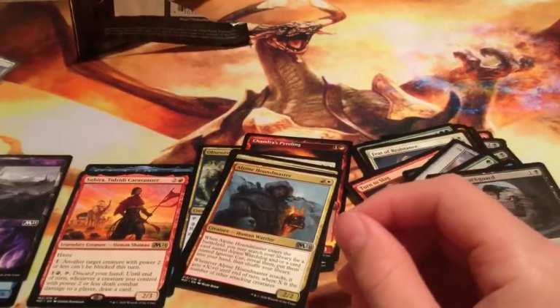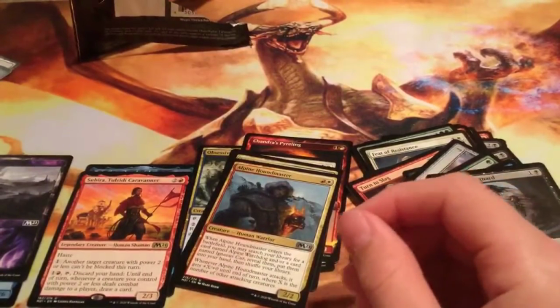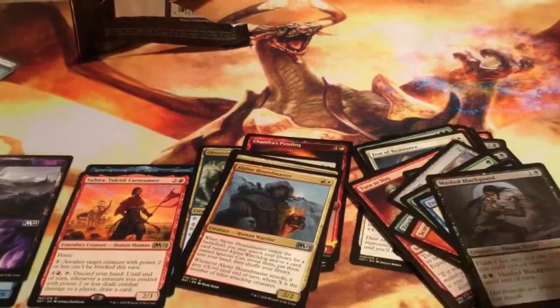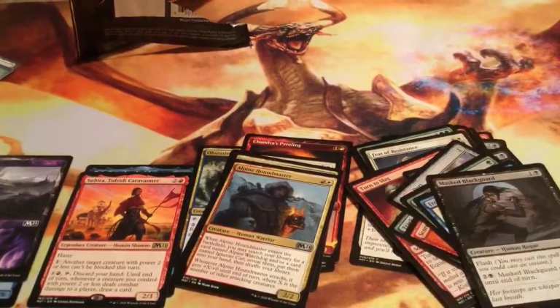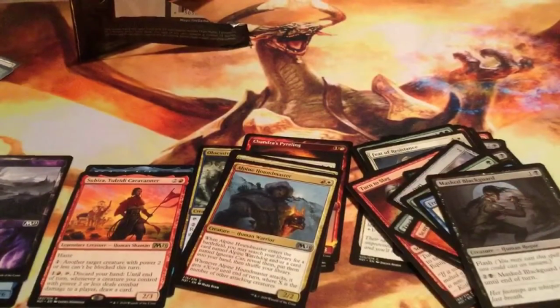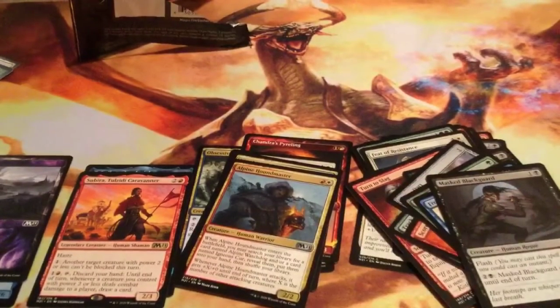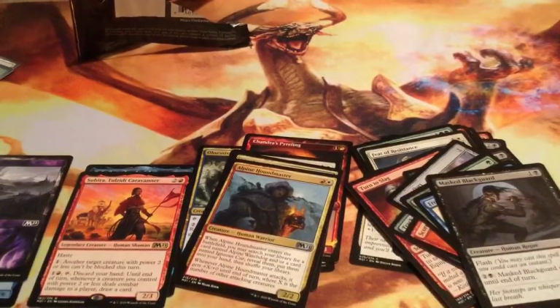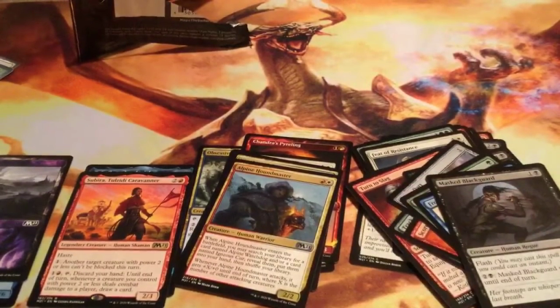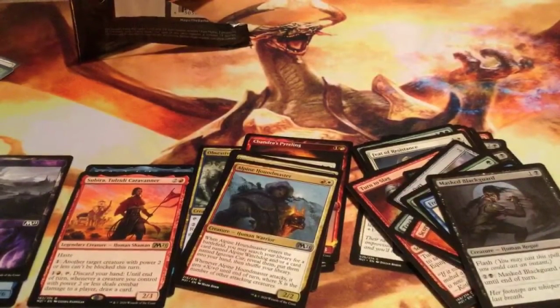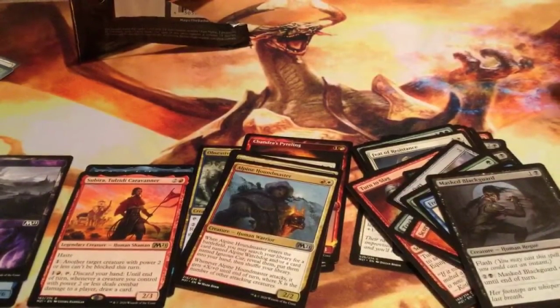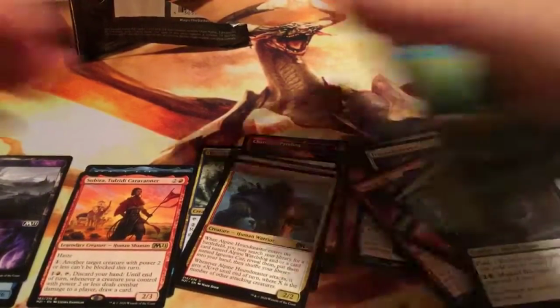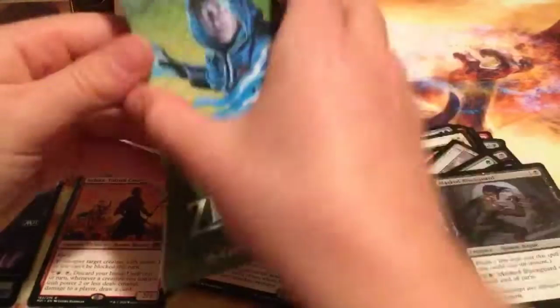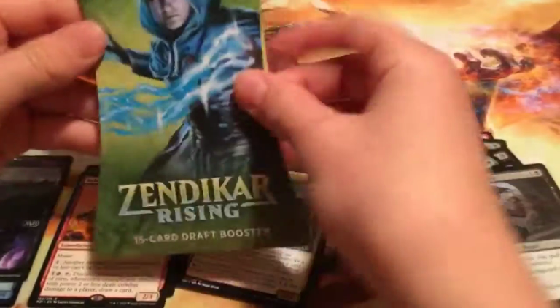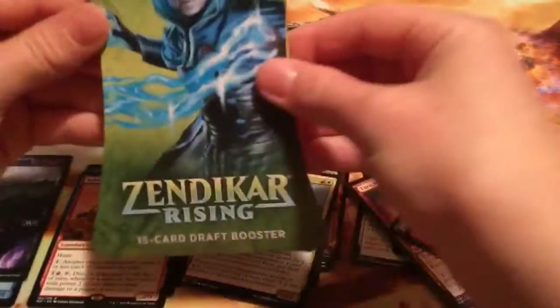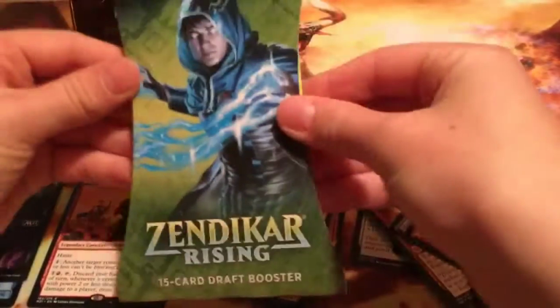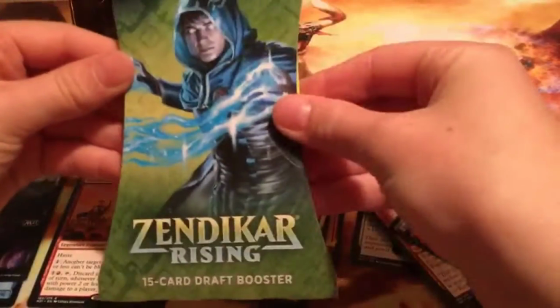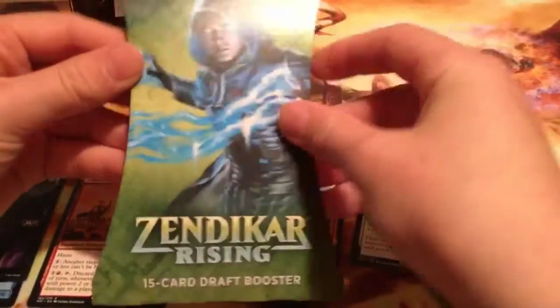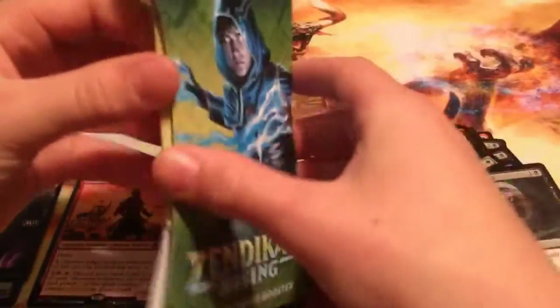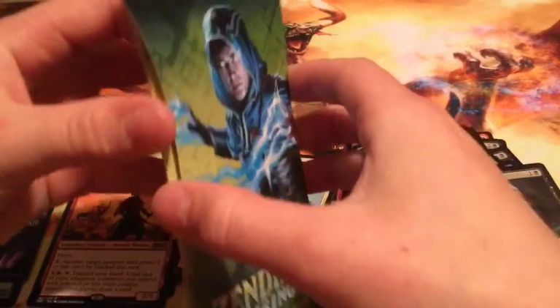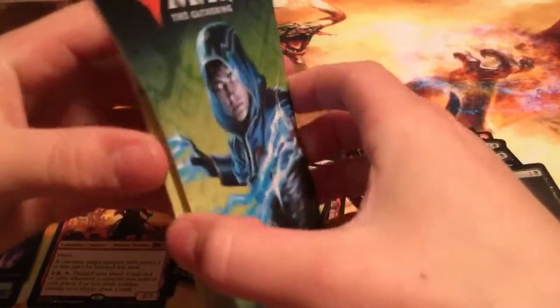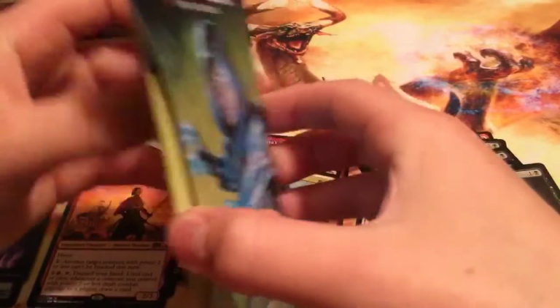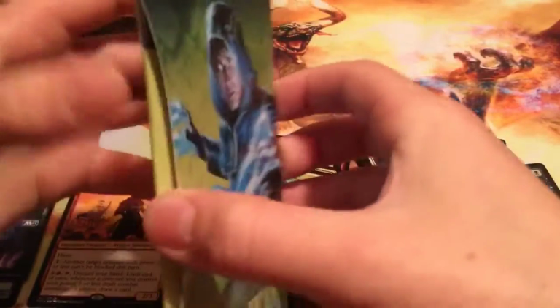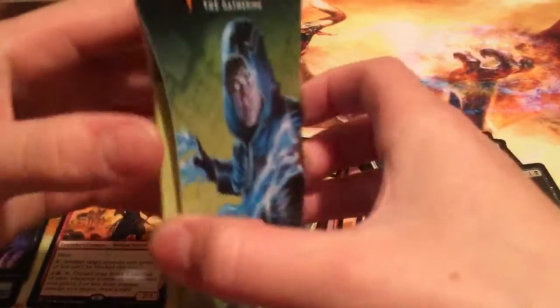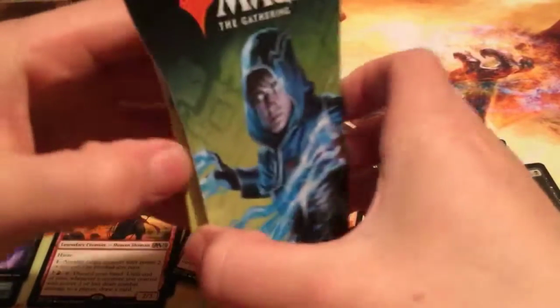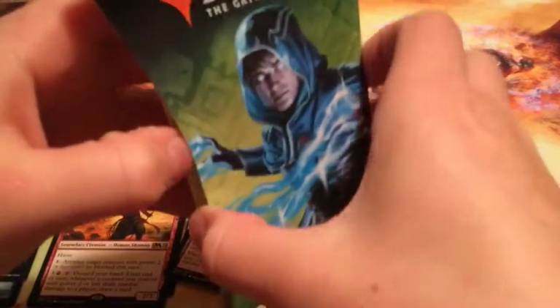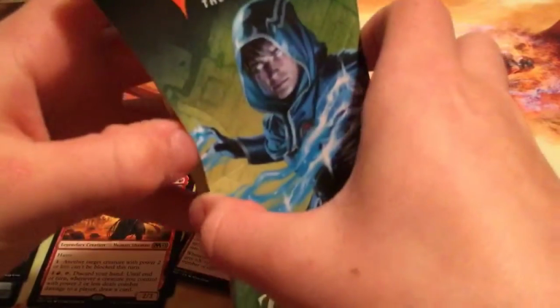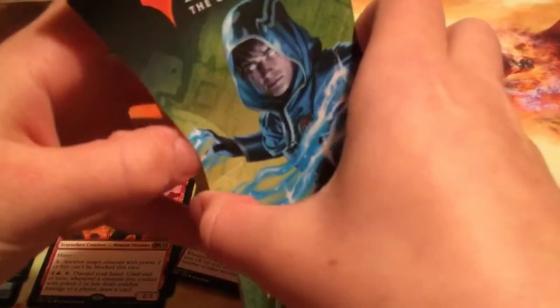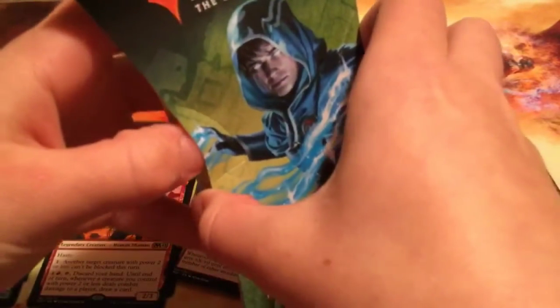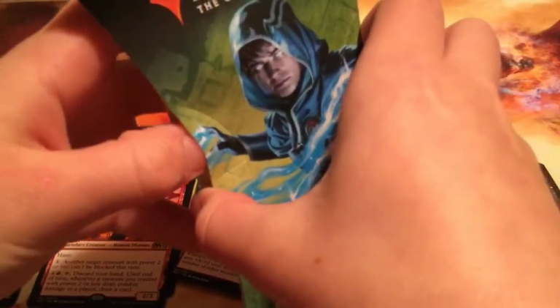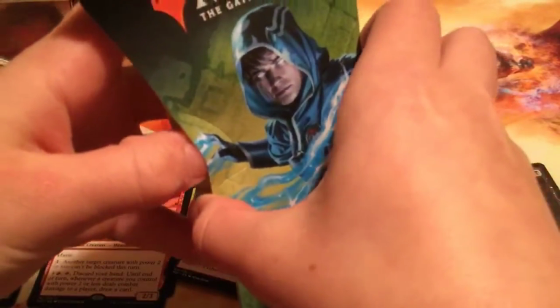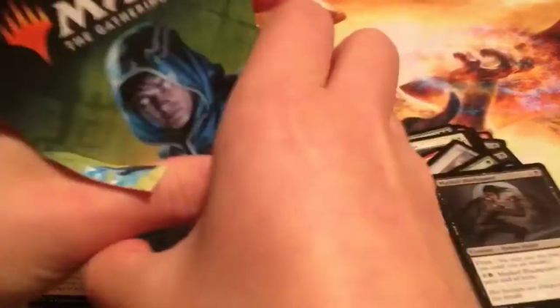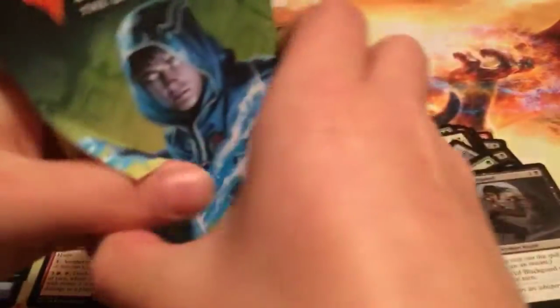And we get an alternate art Swamp. Wow, these packs have actually been really, really good. I'm very happy with both of them. Now we move on to the Zendikar Rising booster.